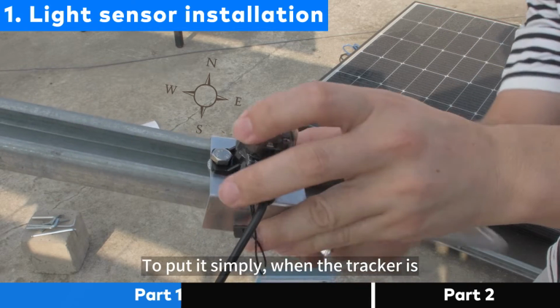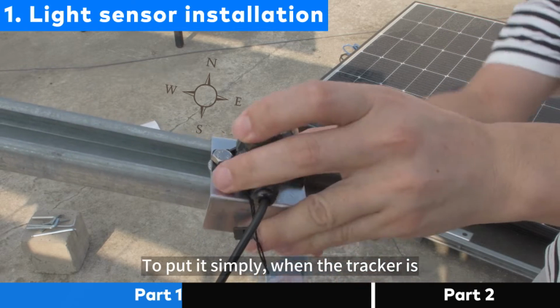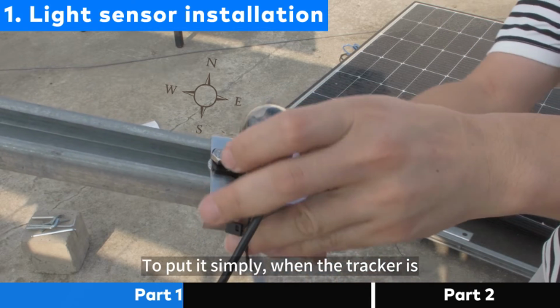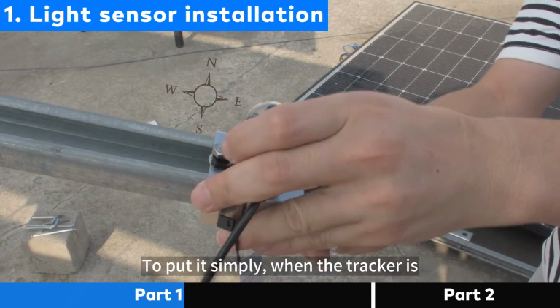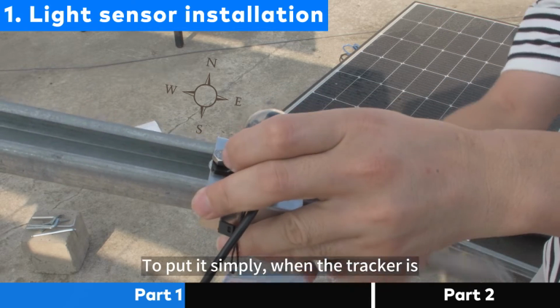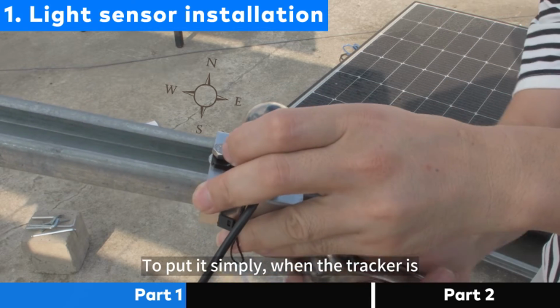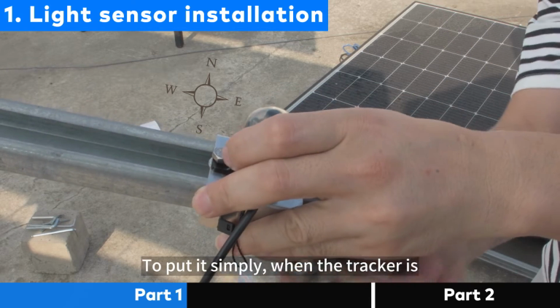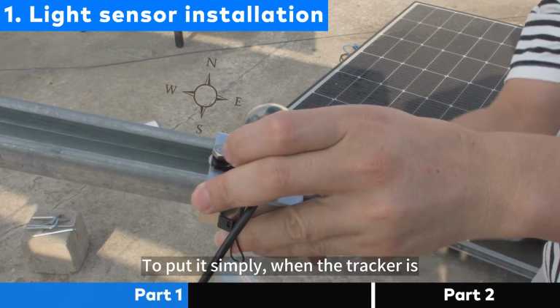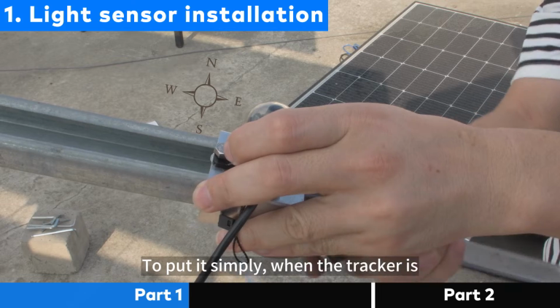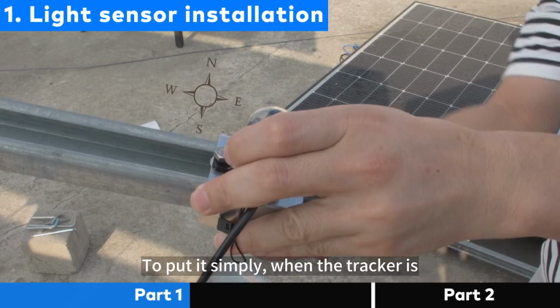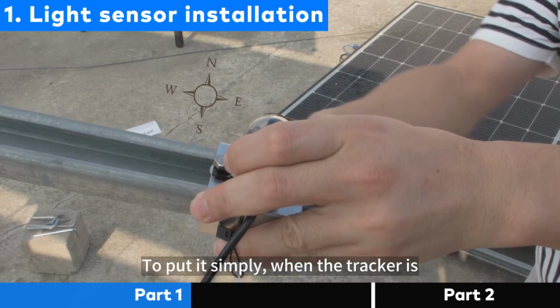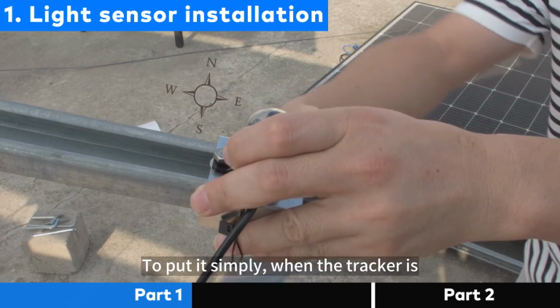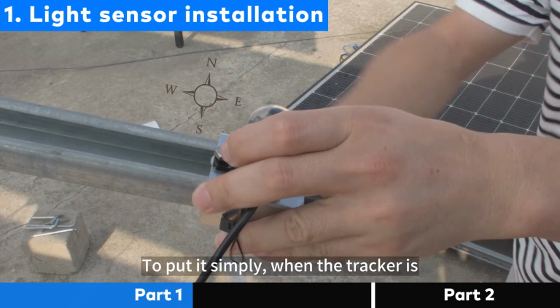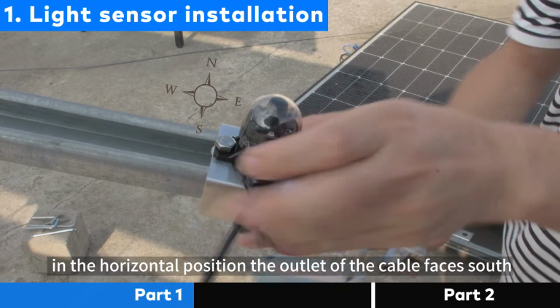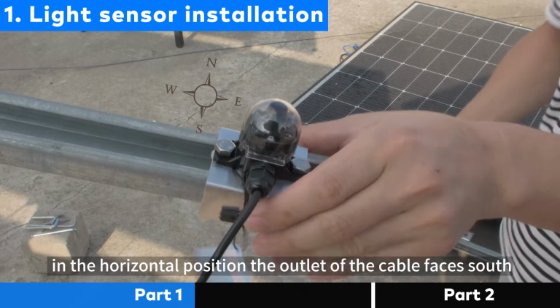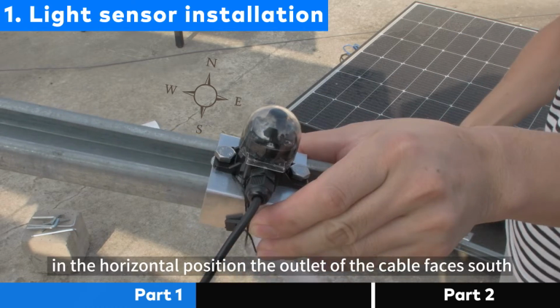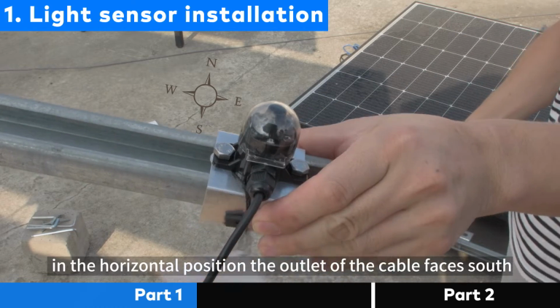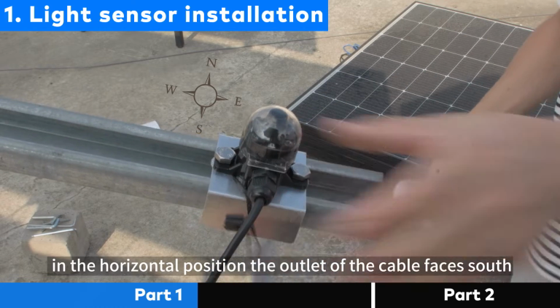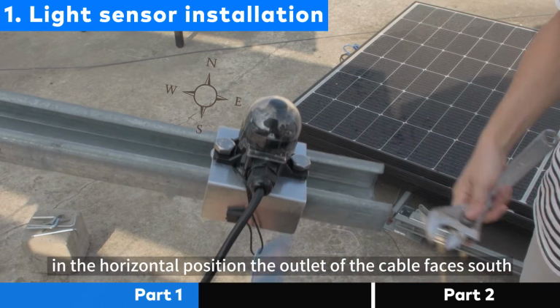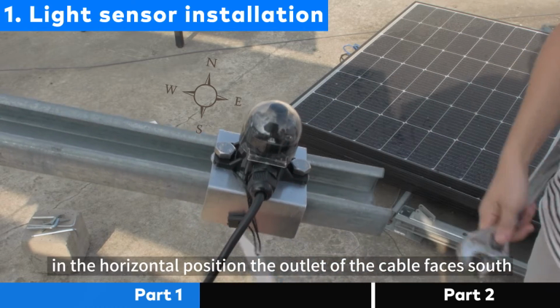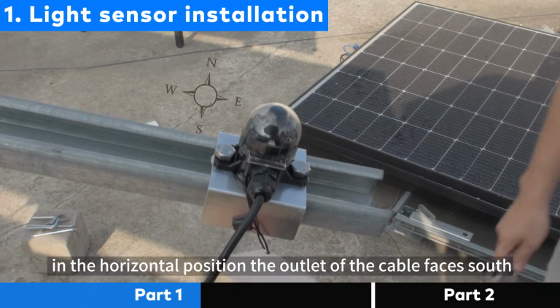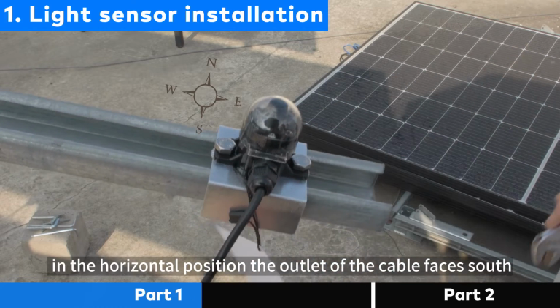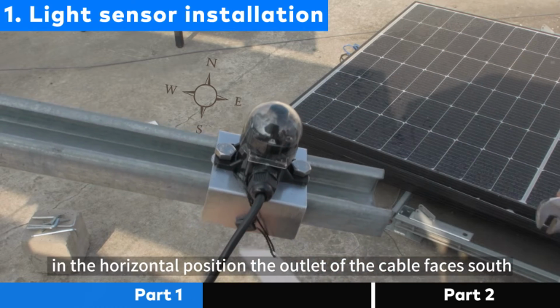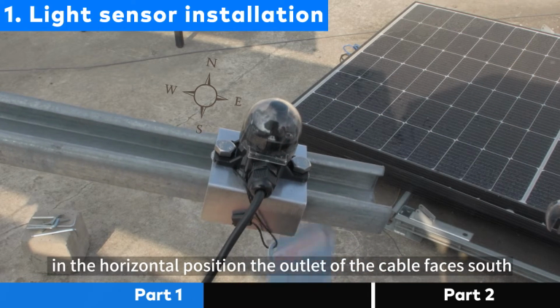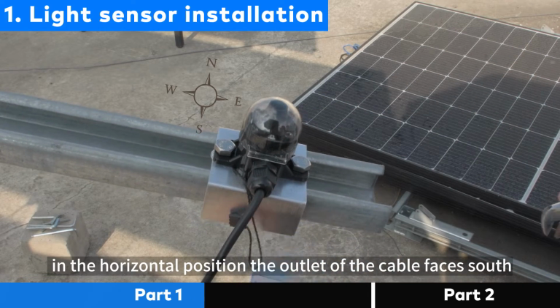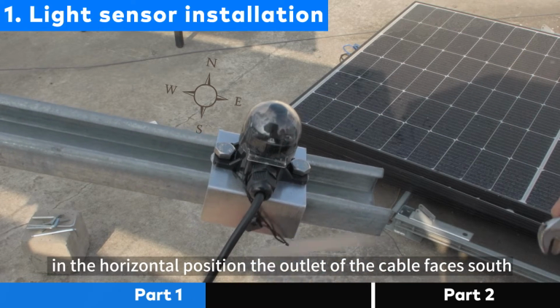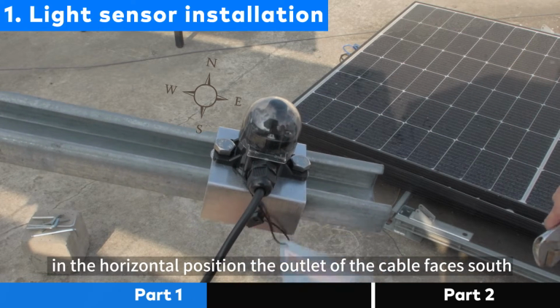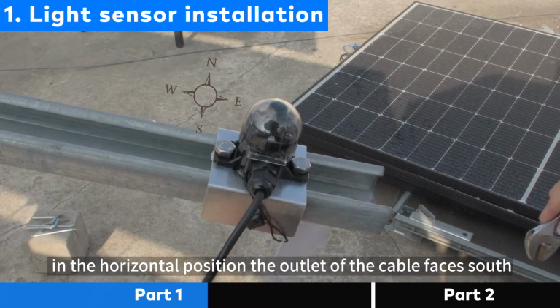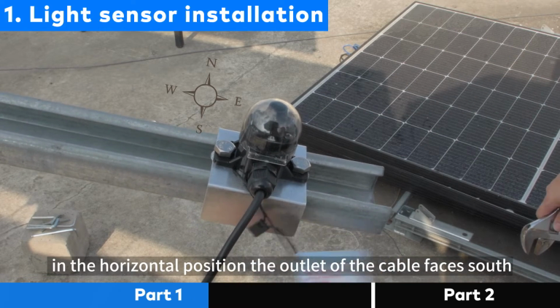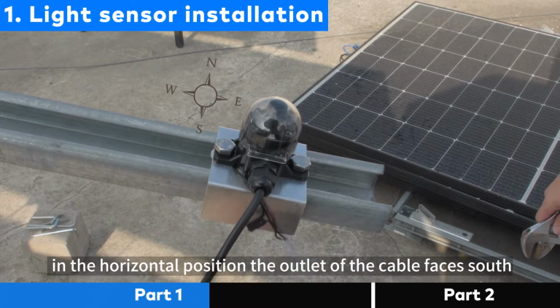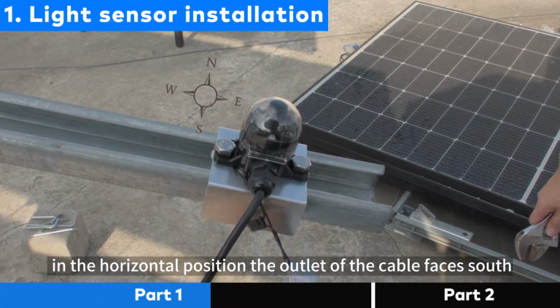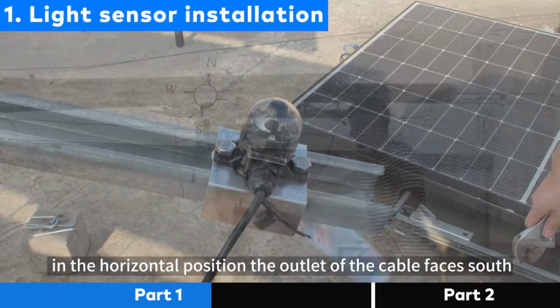To put it simply, when the tracker is in the horizontal position, the outlet of the cable faces south.